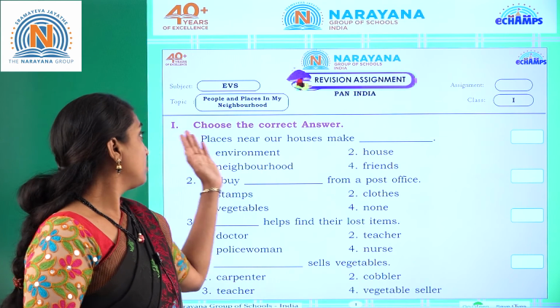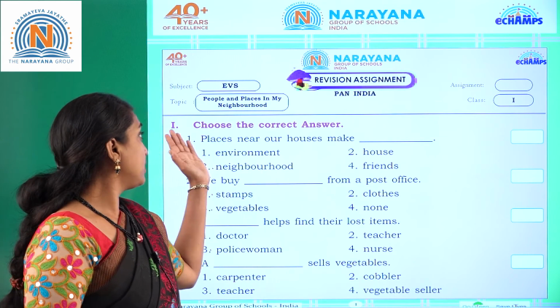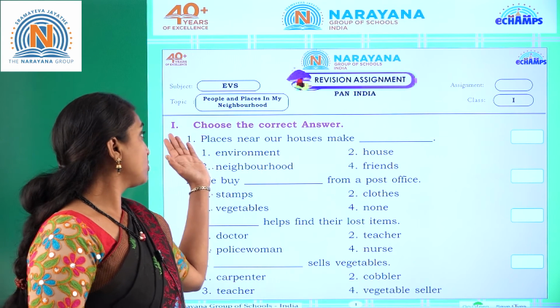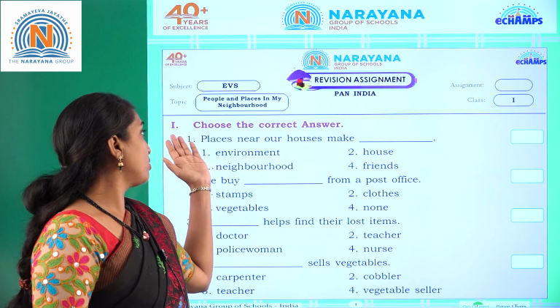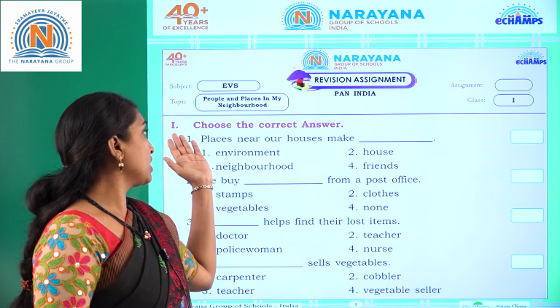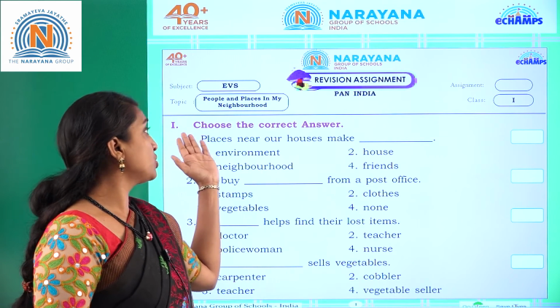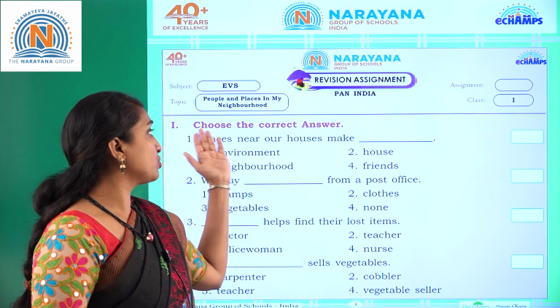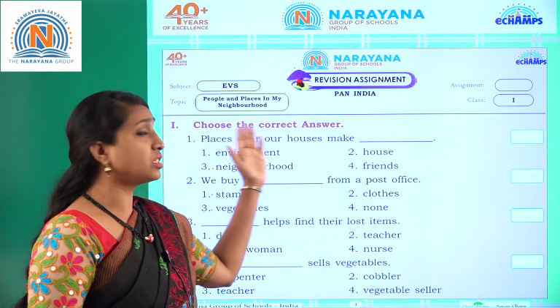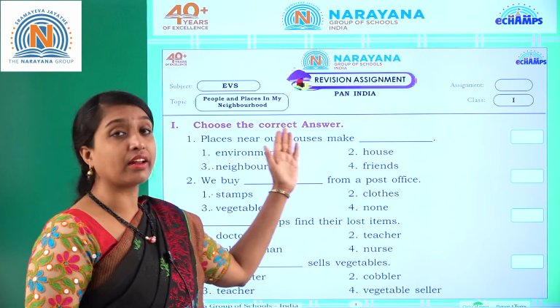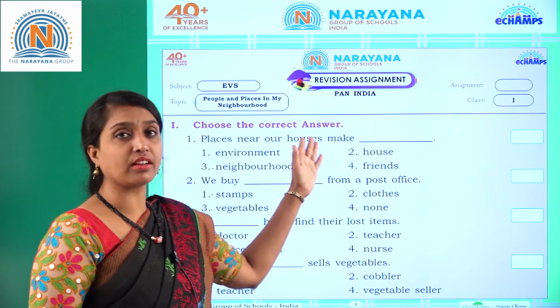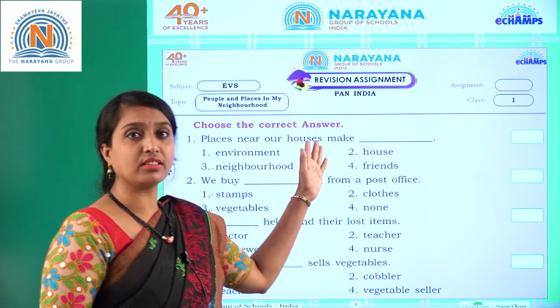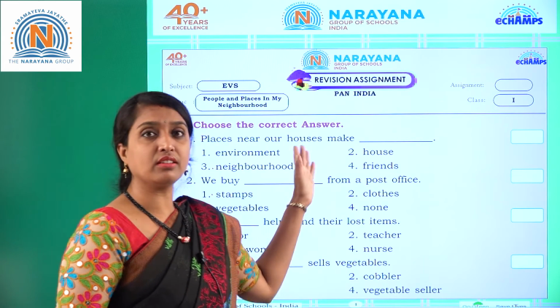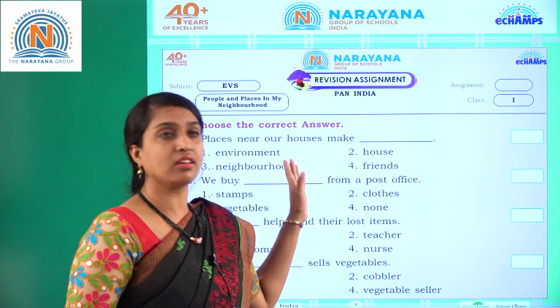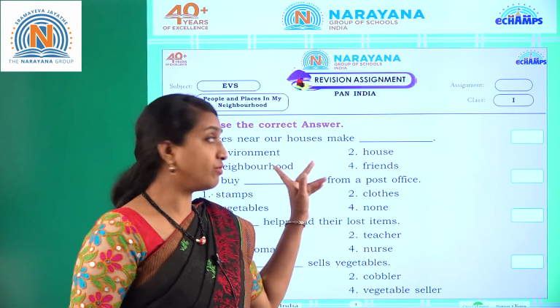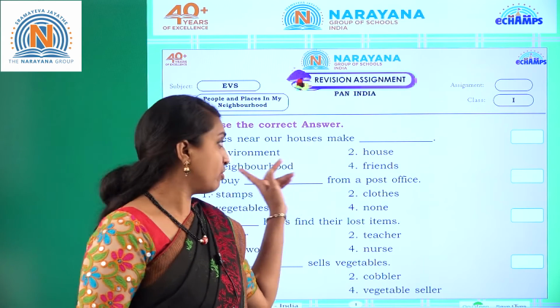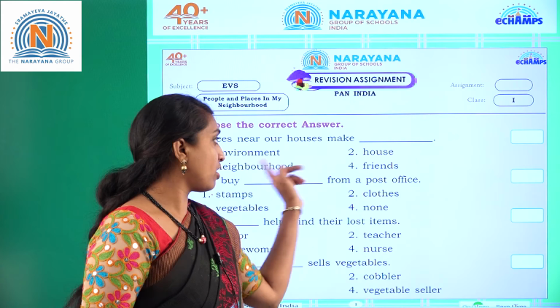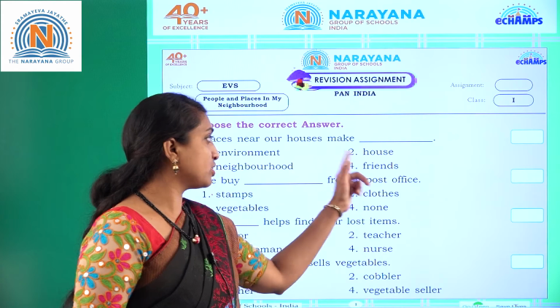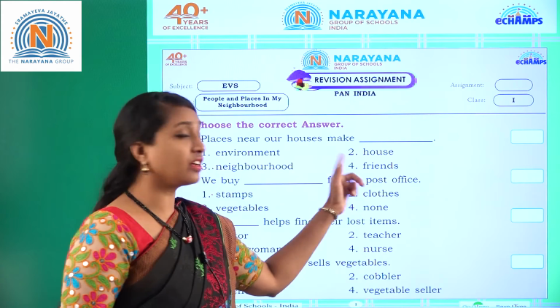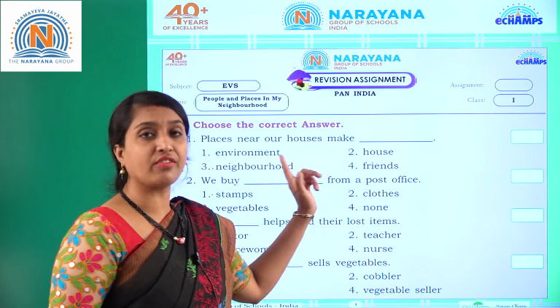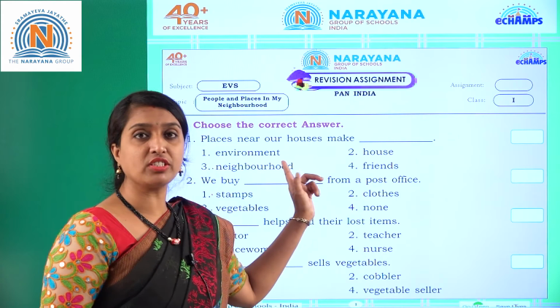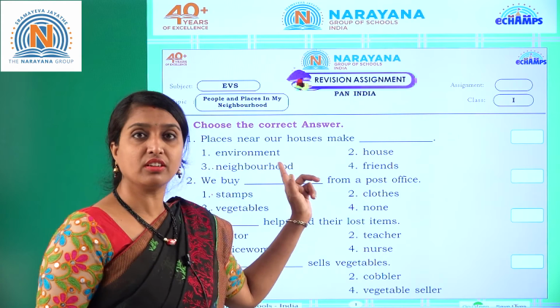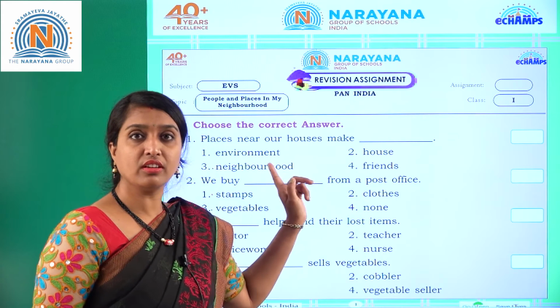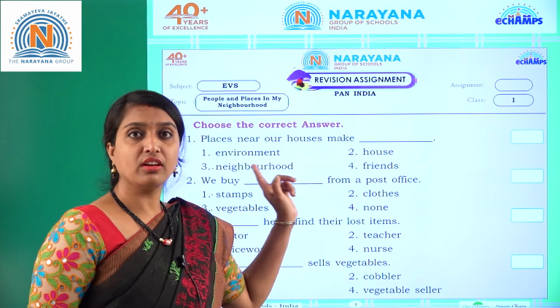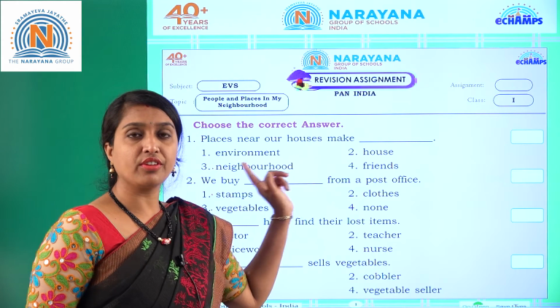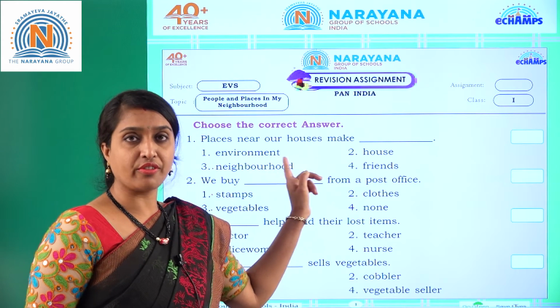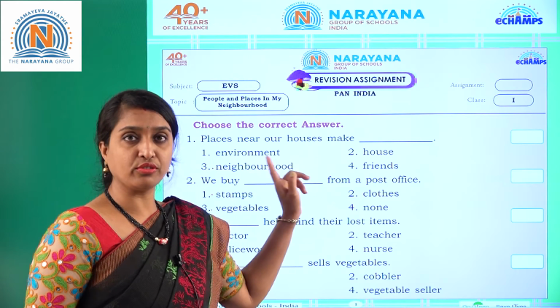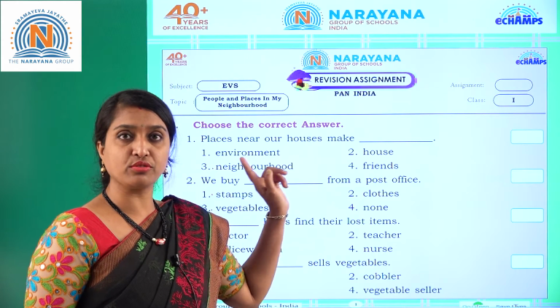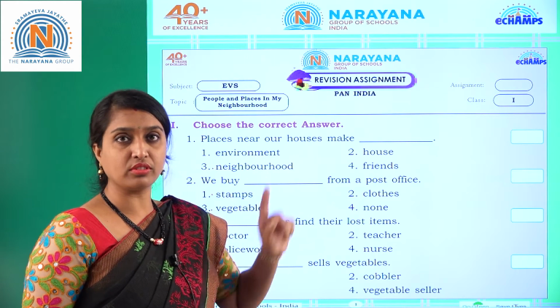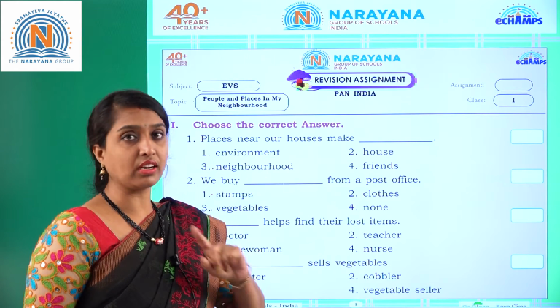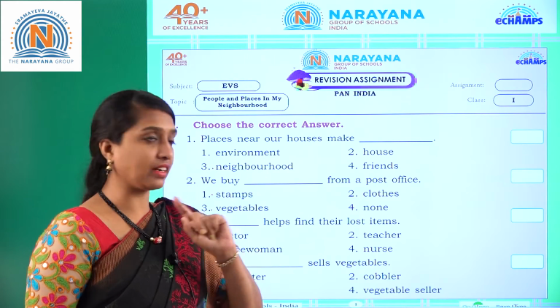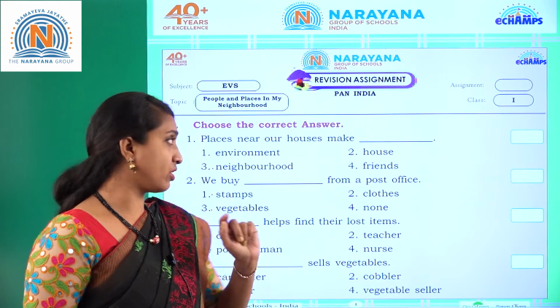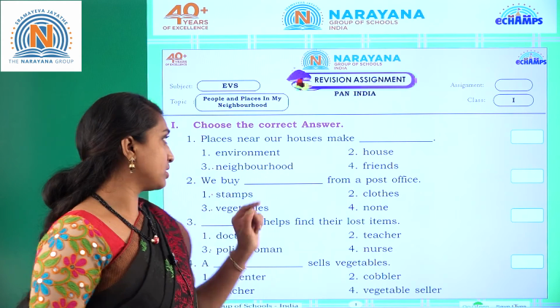First, Roman one is choose the correct answer. You have four options given, children. We have to choose the correct answer.